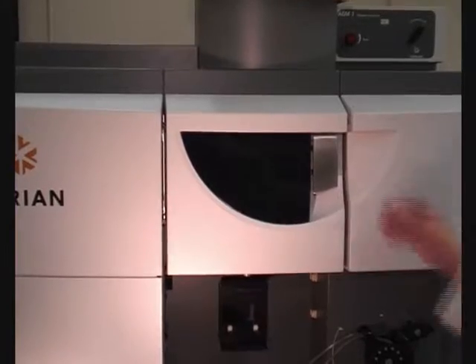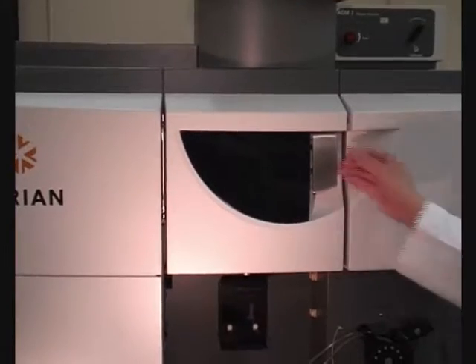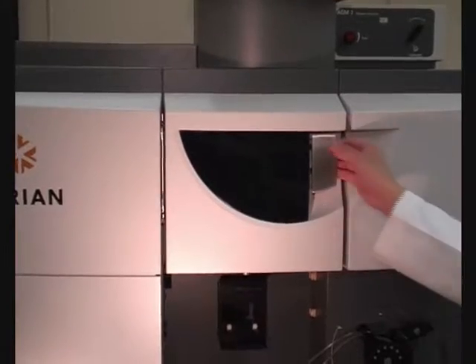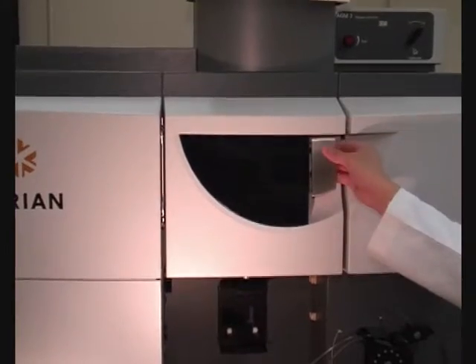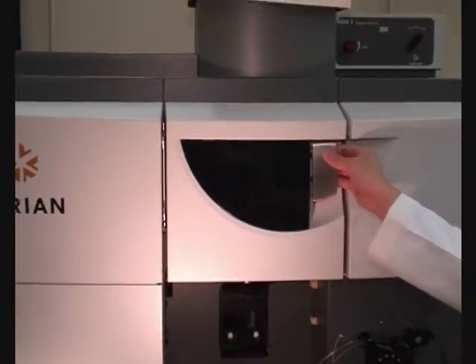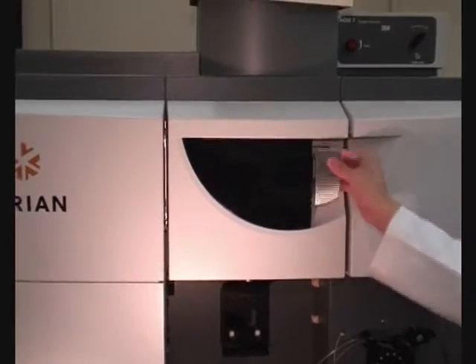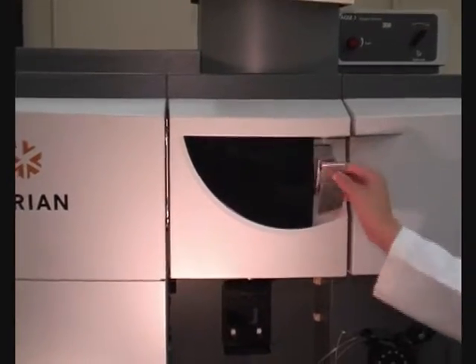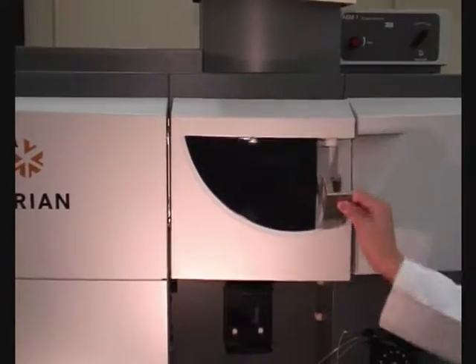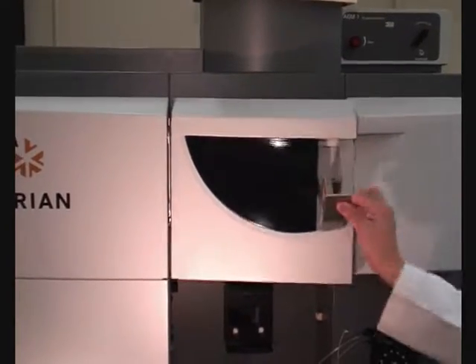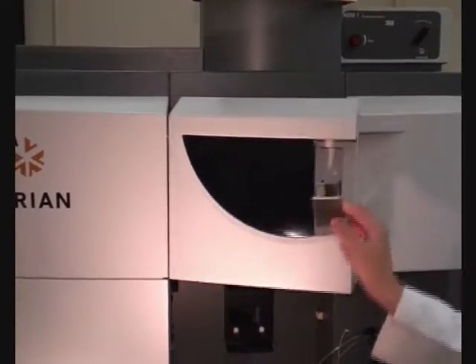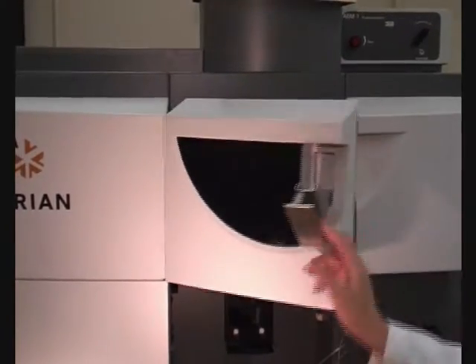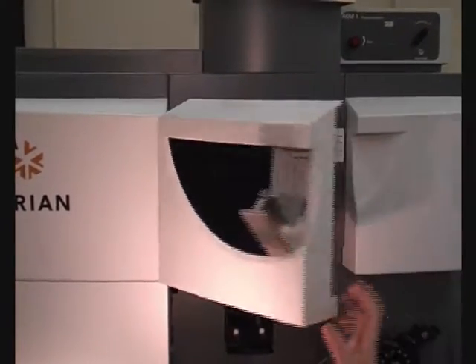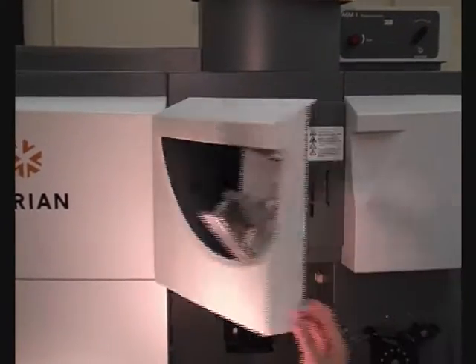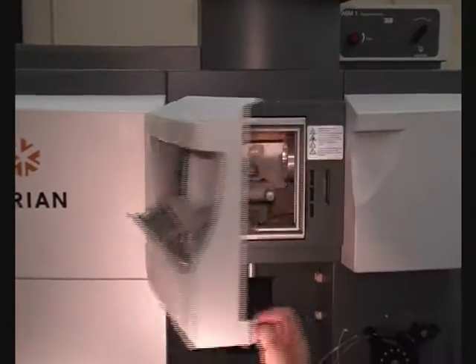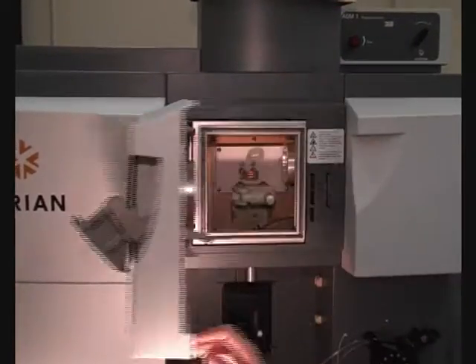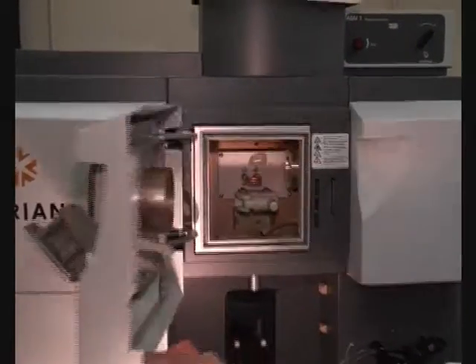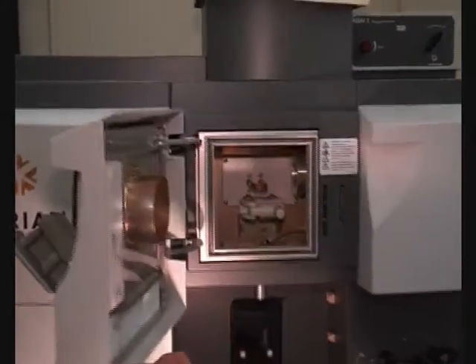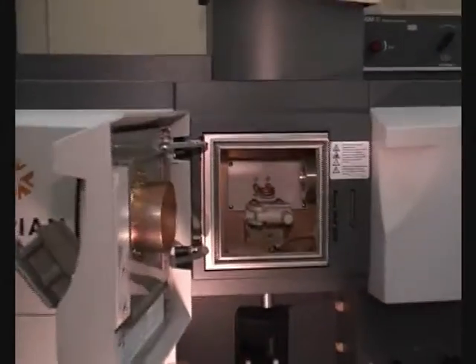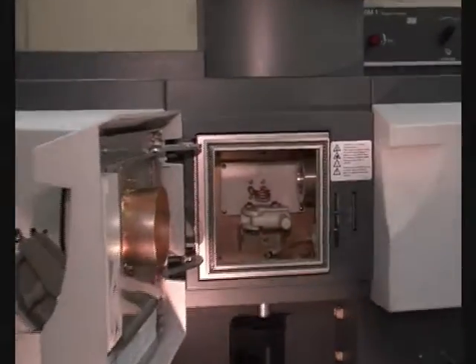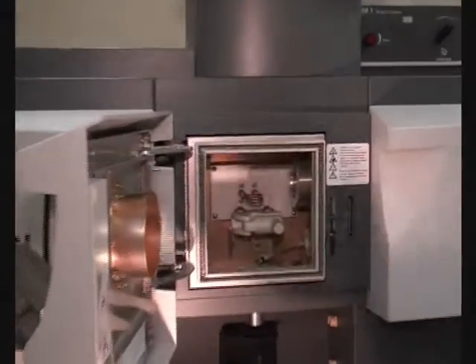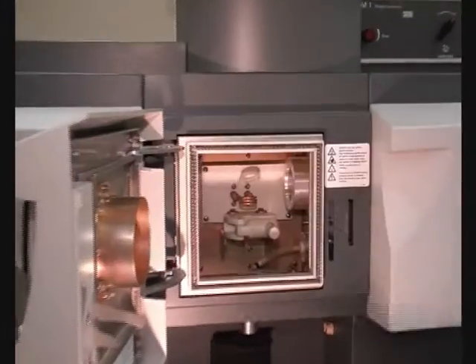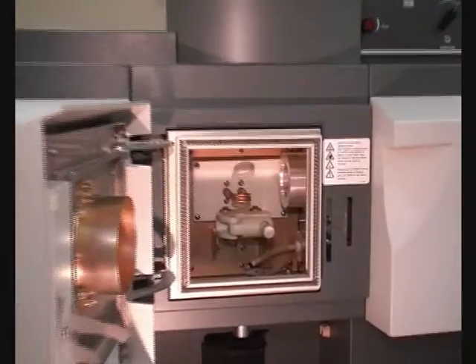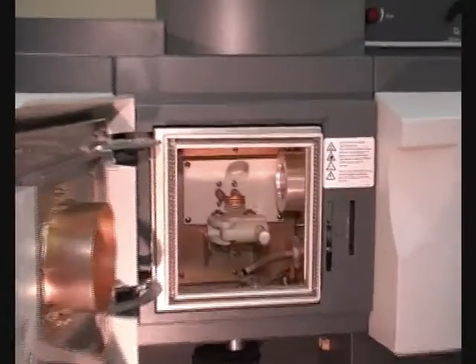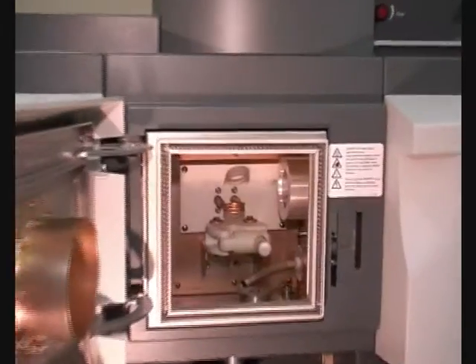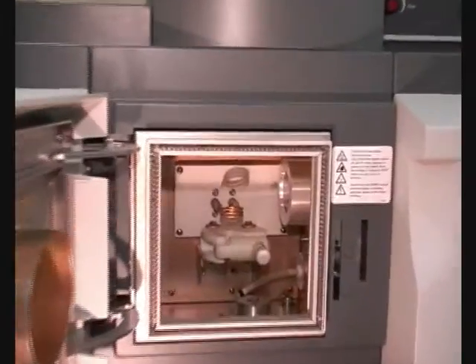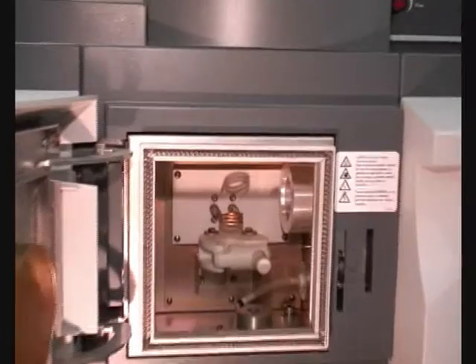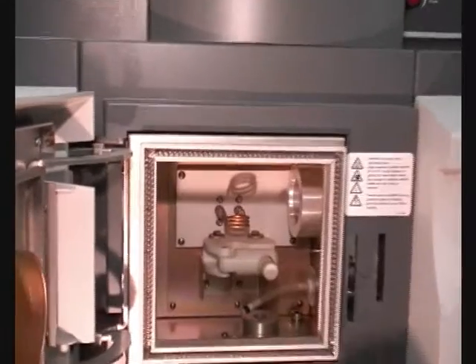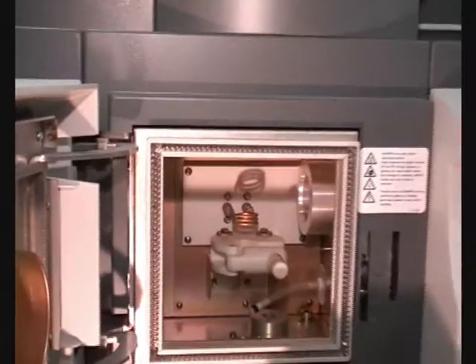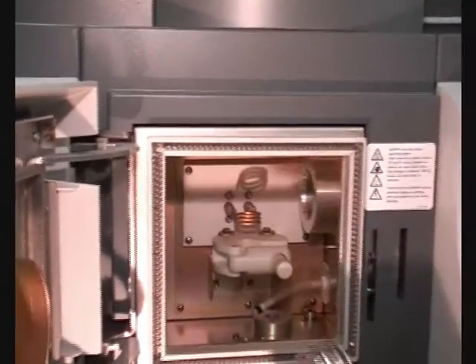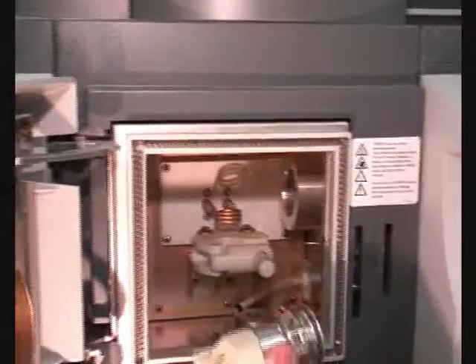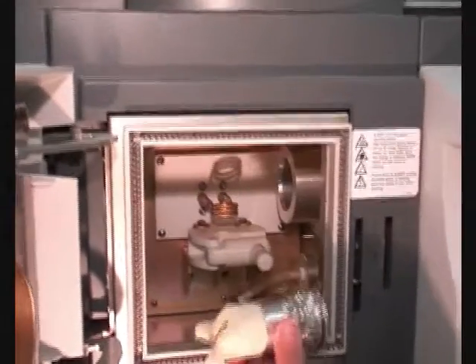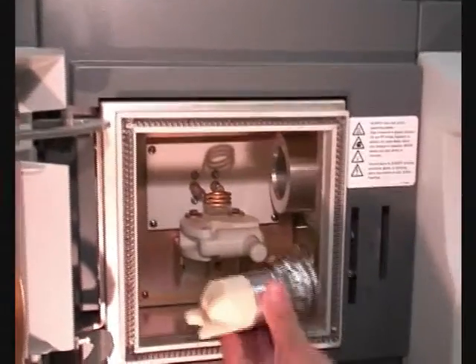Open the door to the torch compartment. Insert the snout into the instrument.